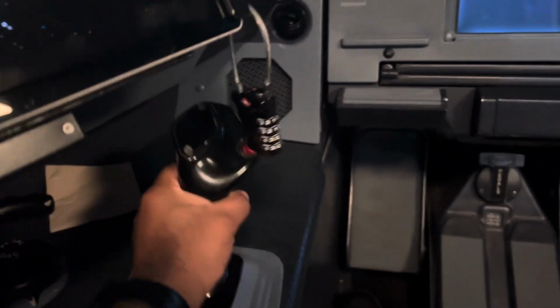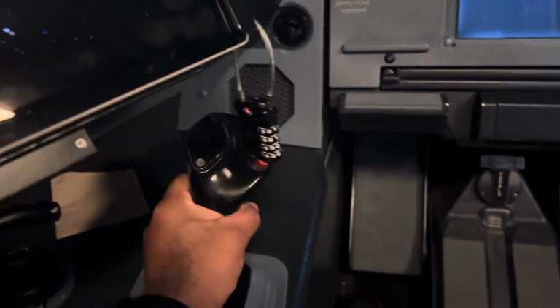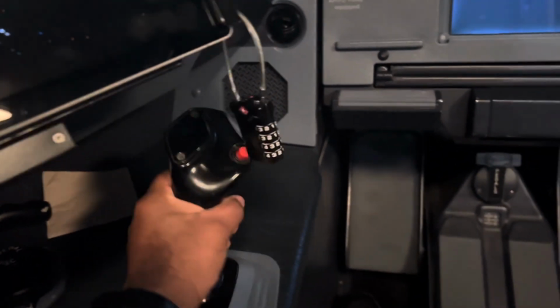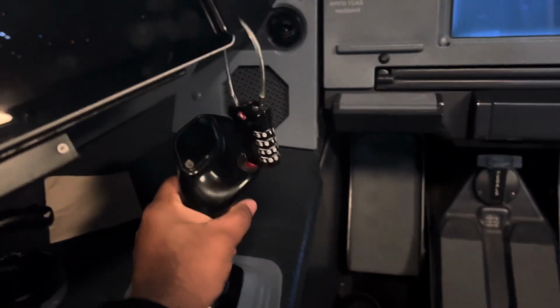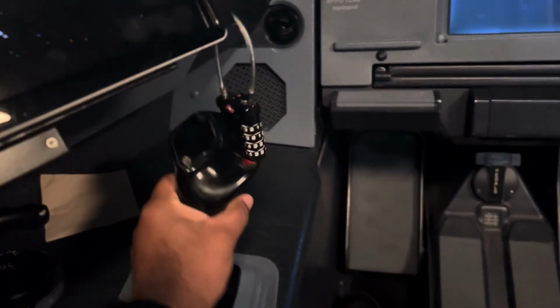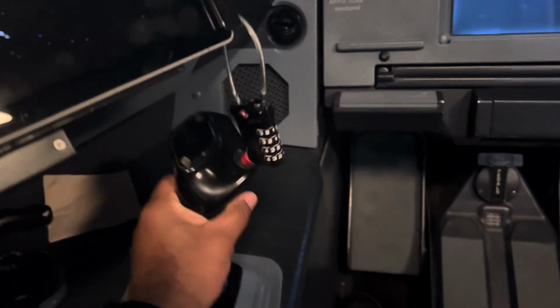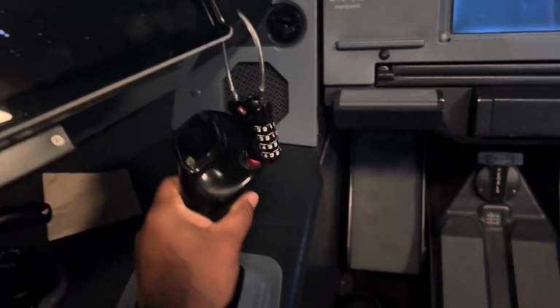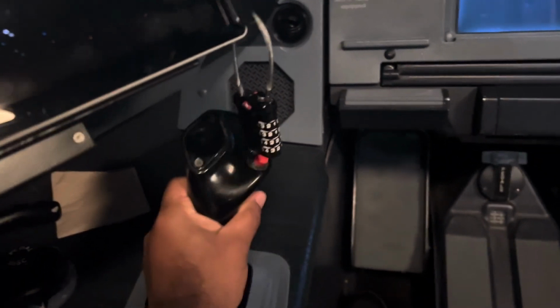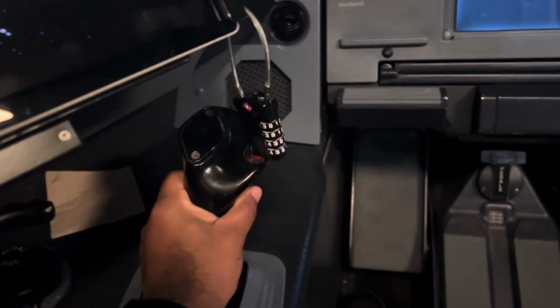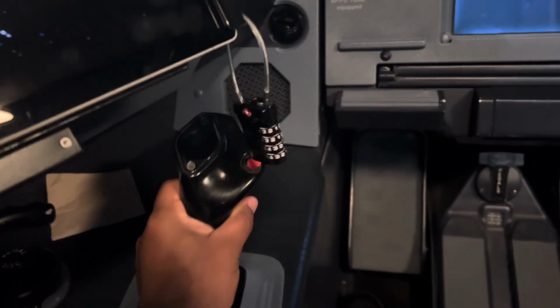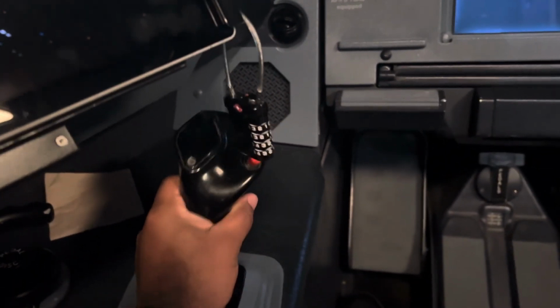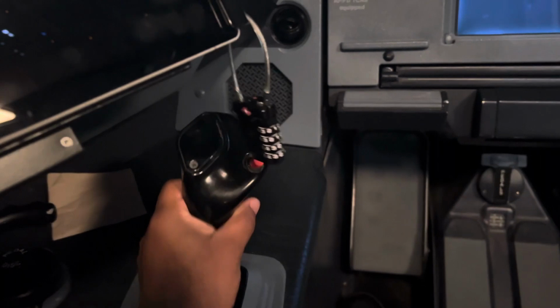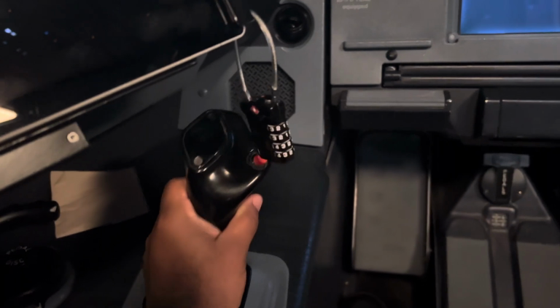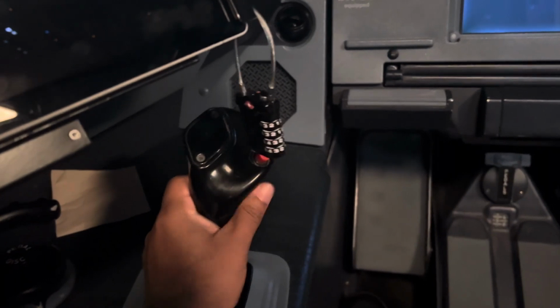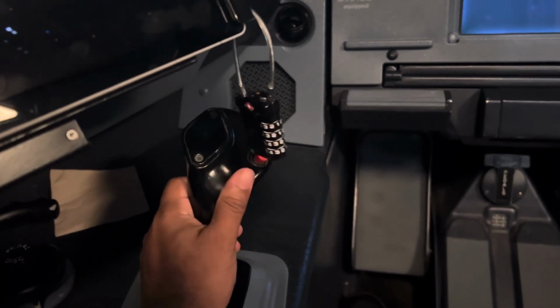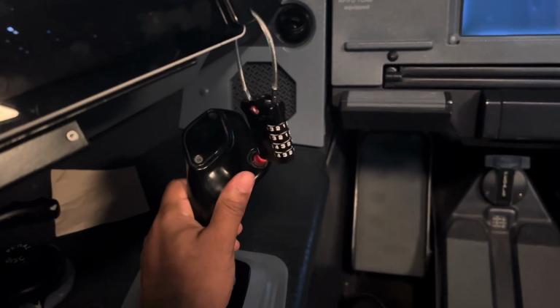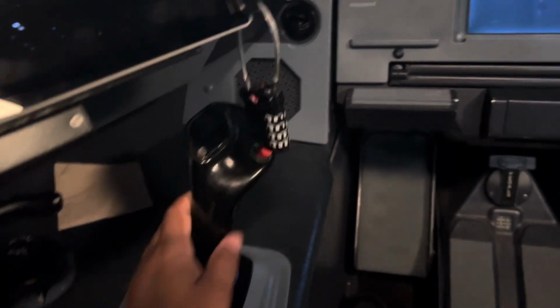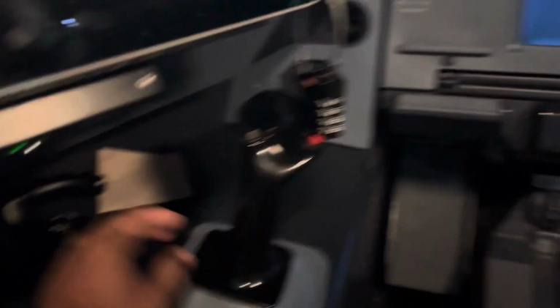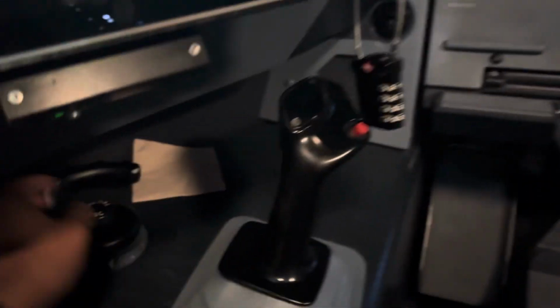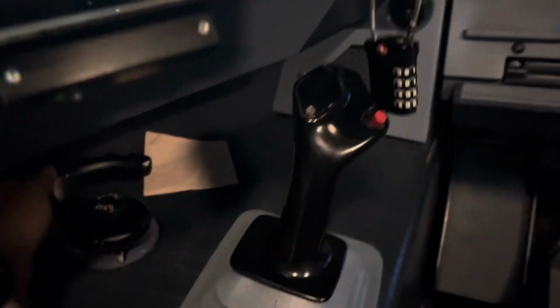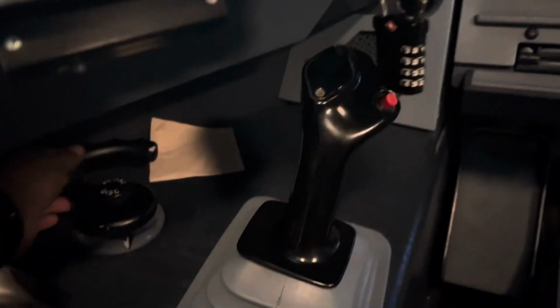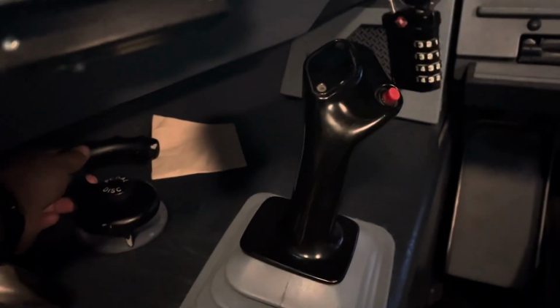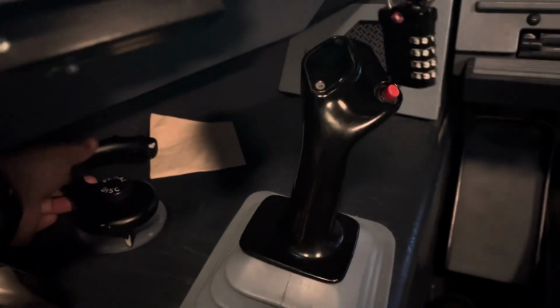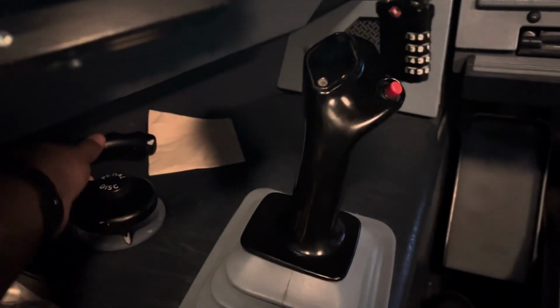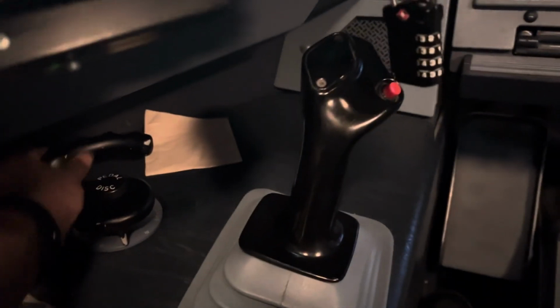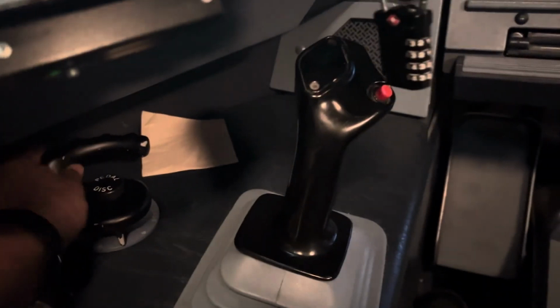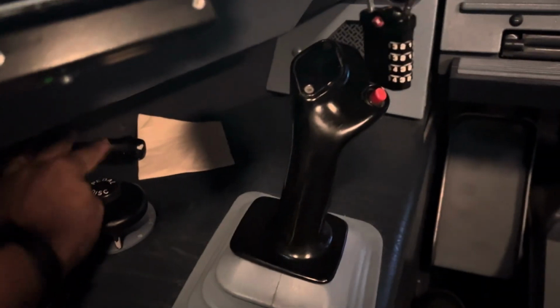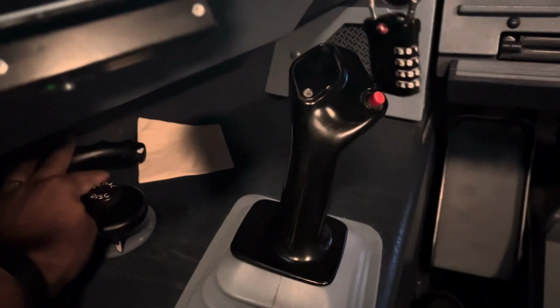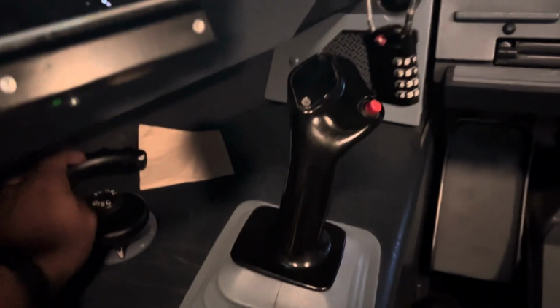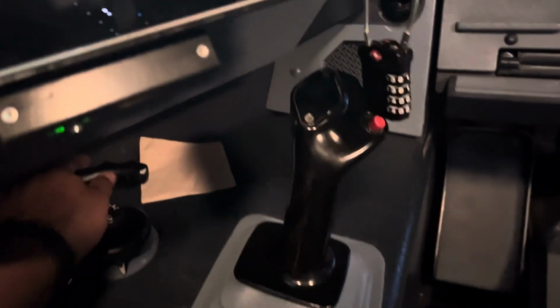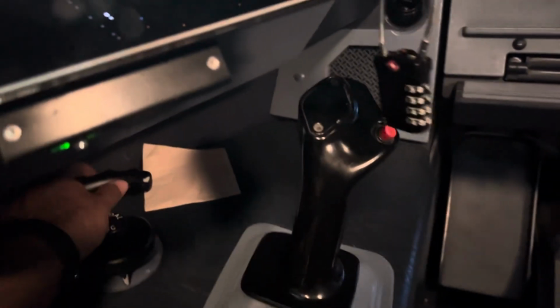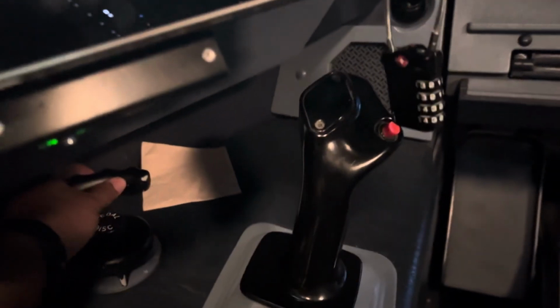This is our flight control. This is our steering control. We have to take a seat on the ground.